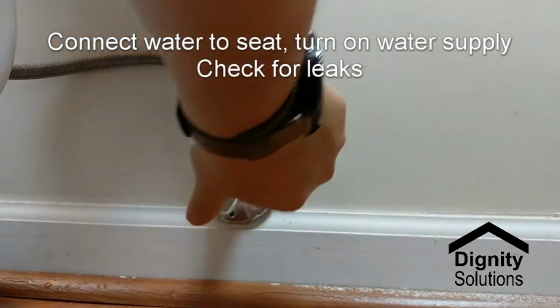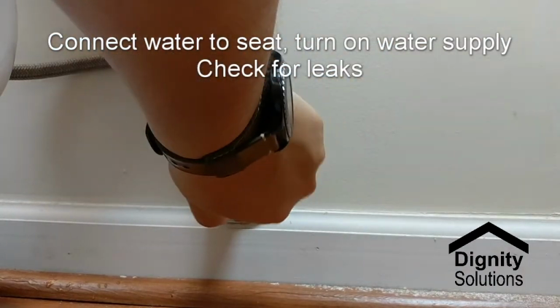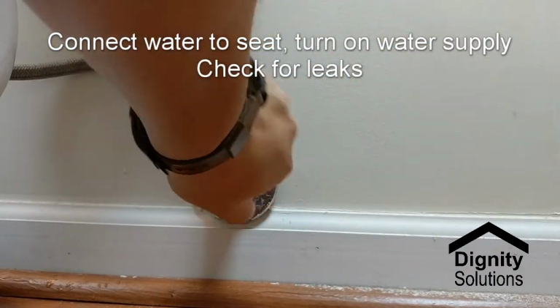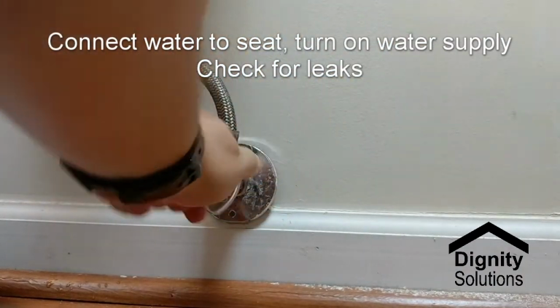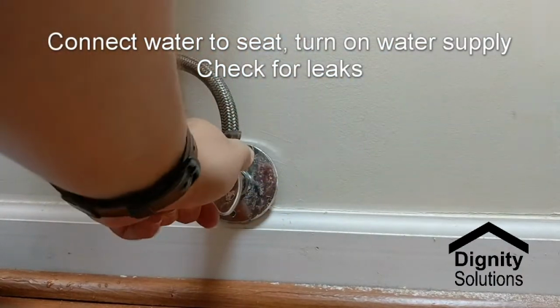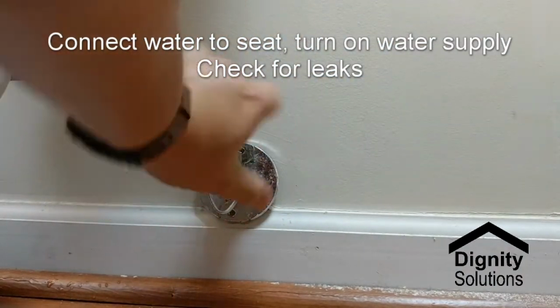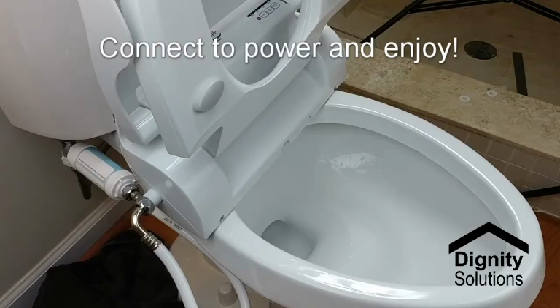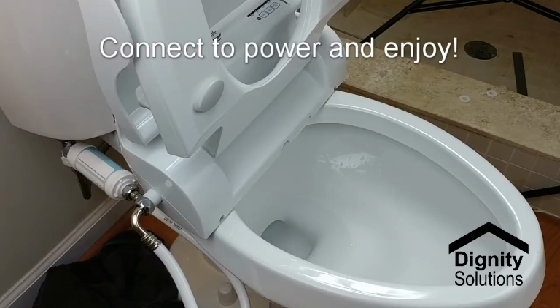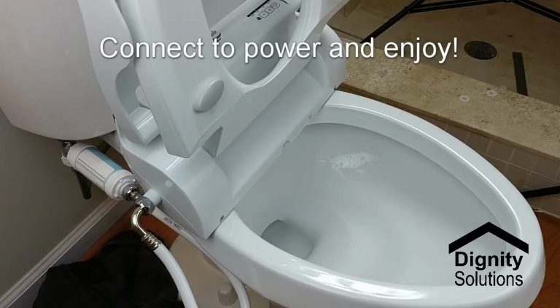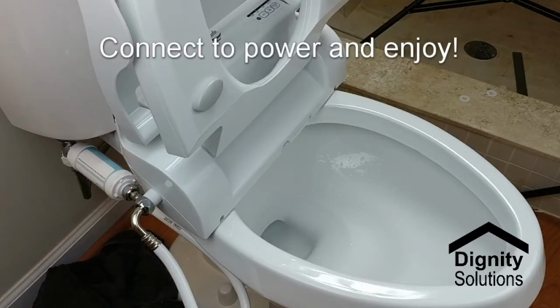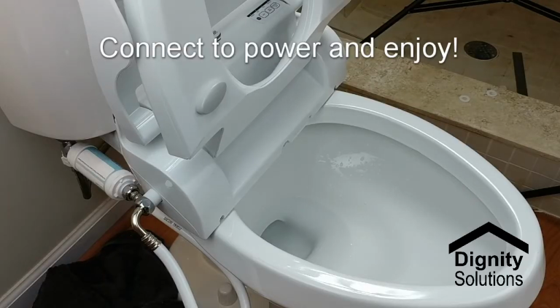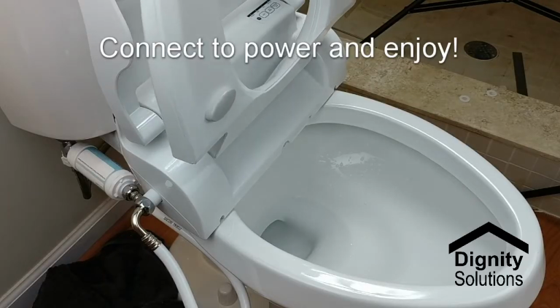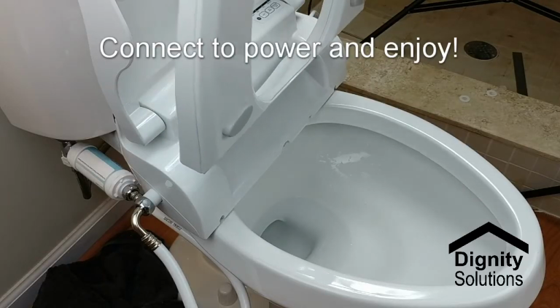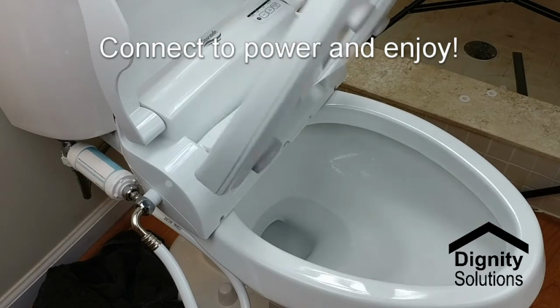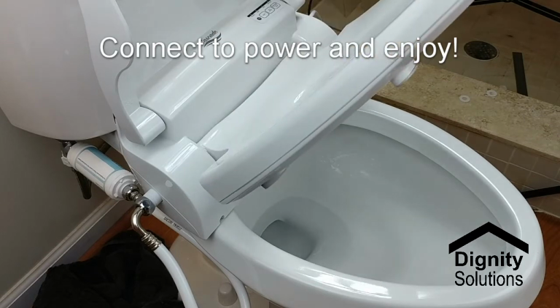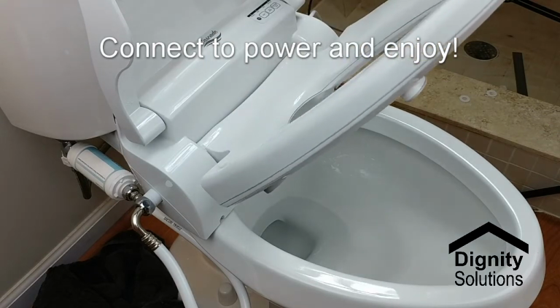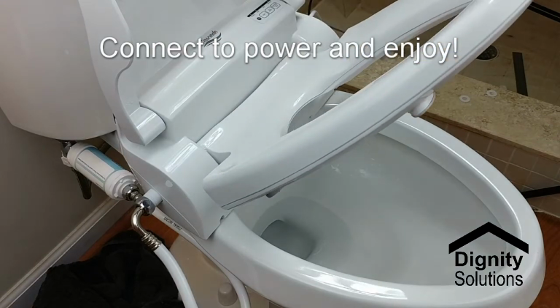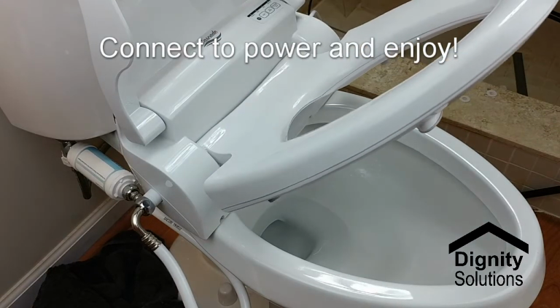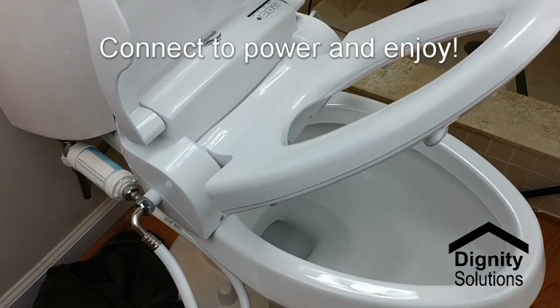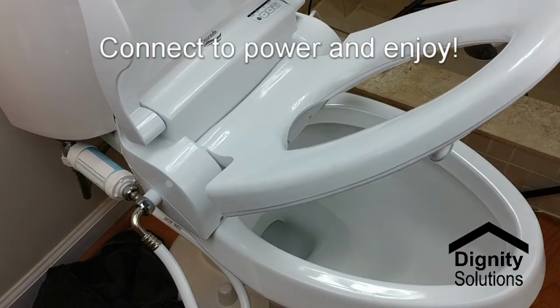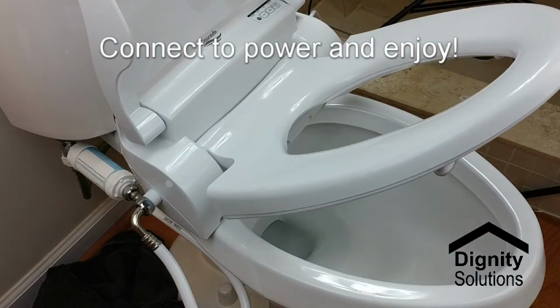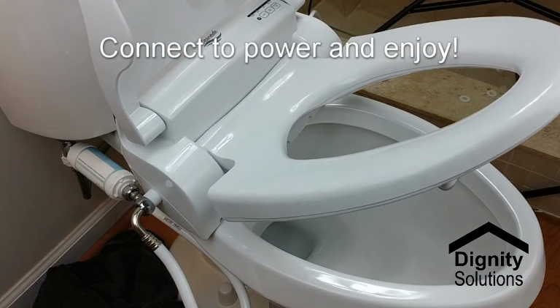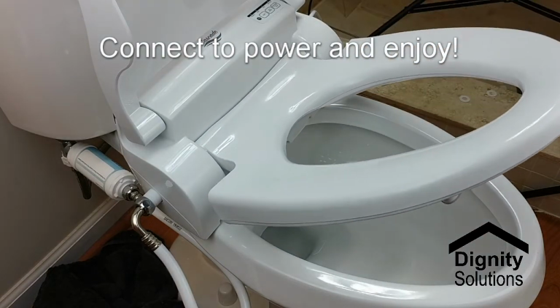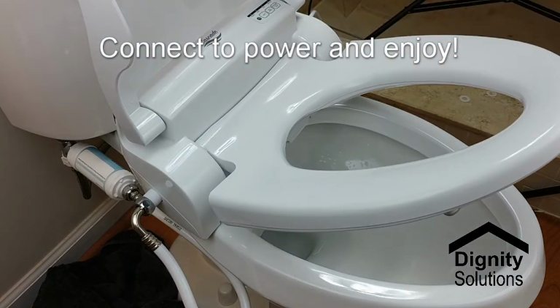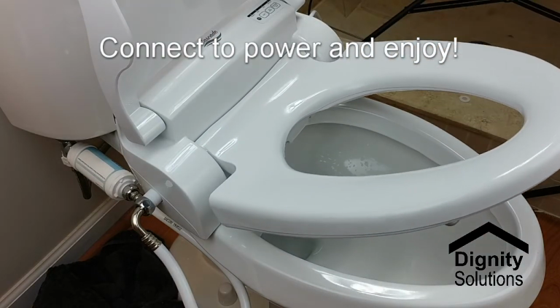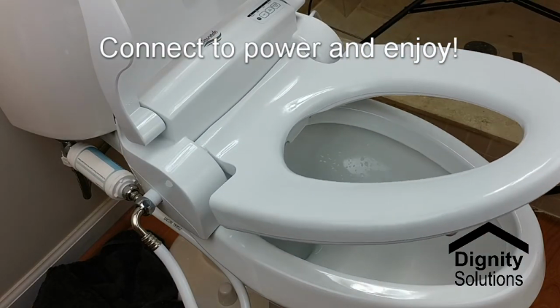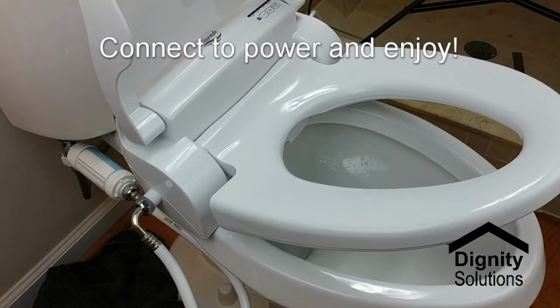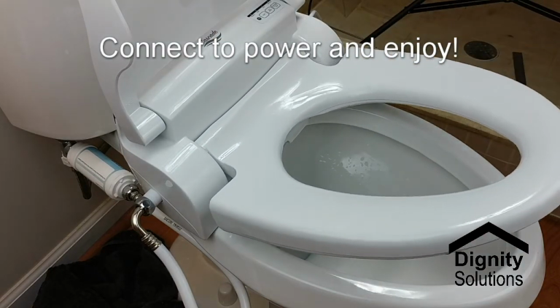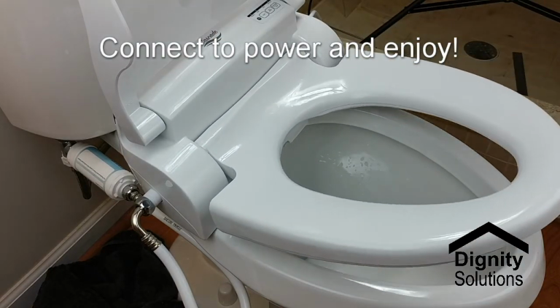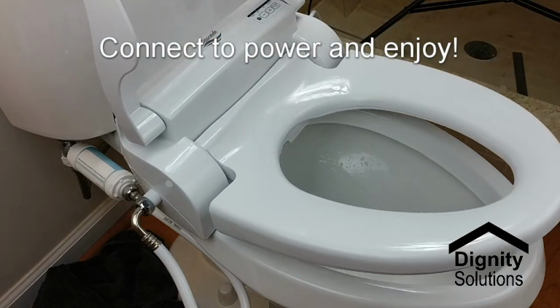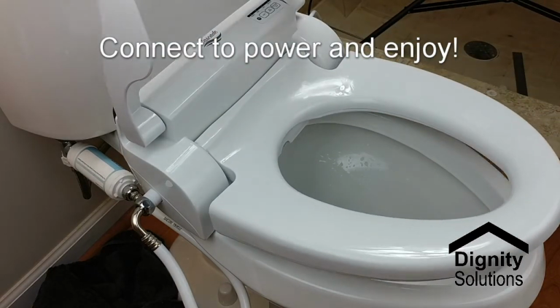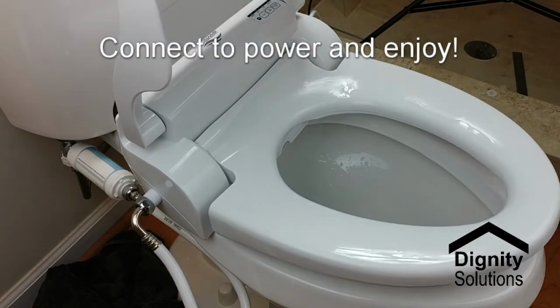Now all you need to do is plug the Cascade 3000 into an outlet and it's ready to use.